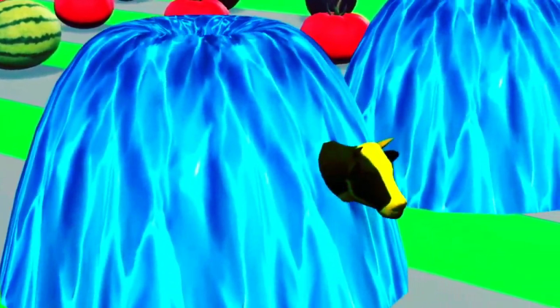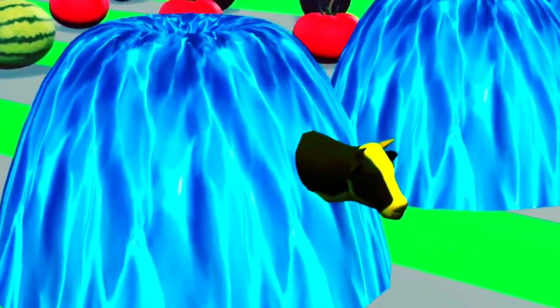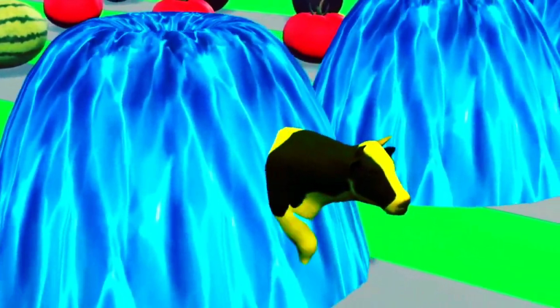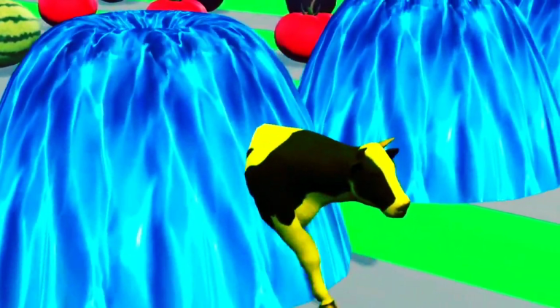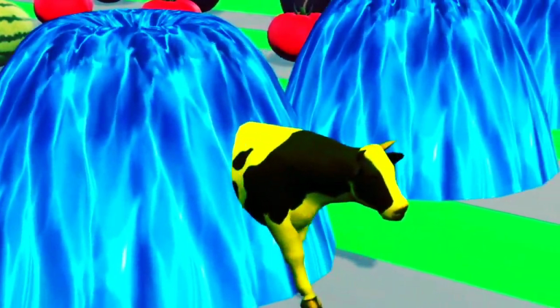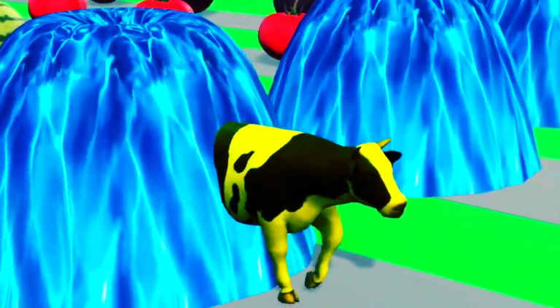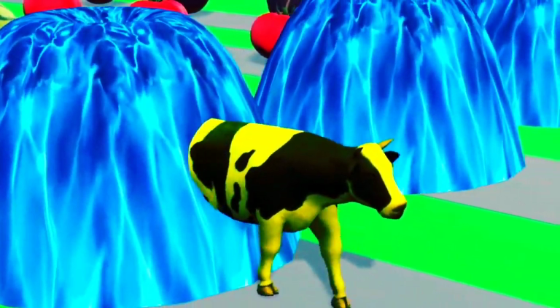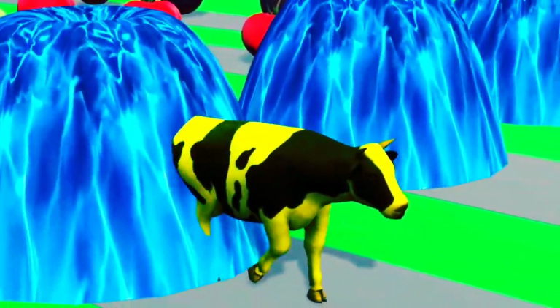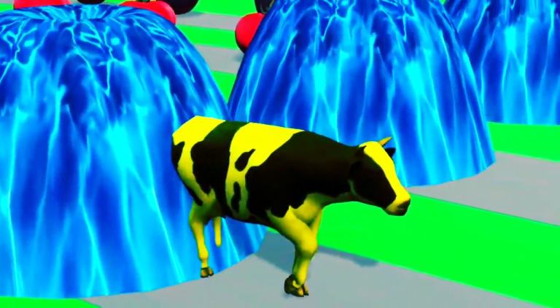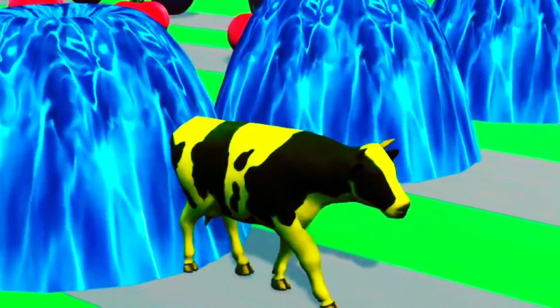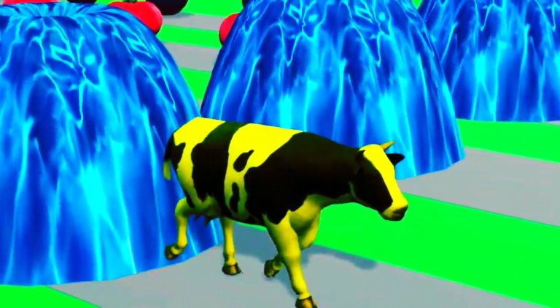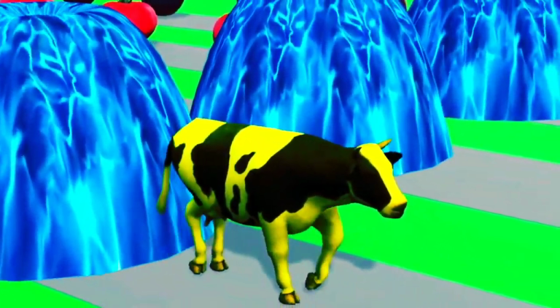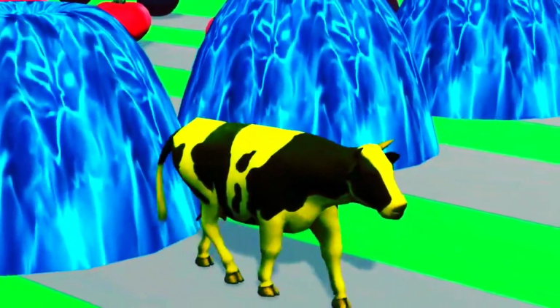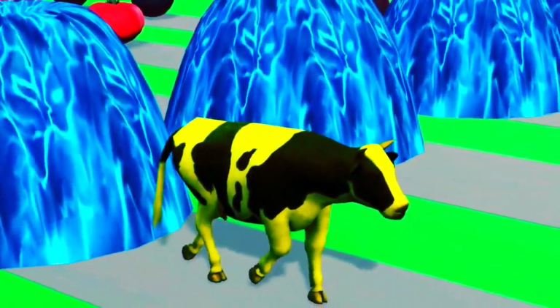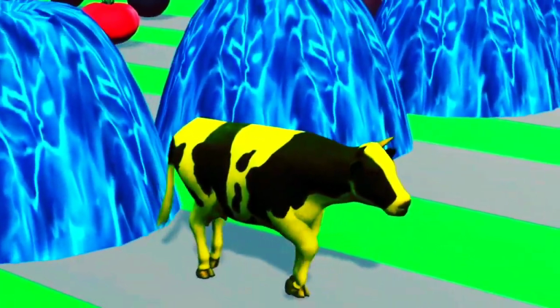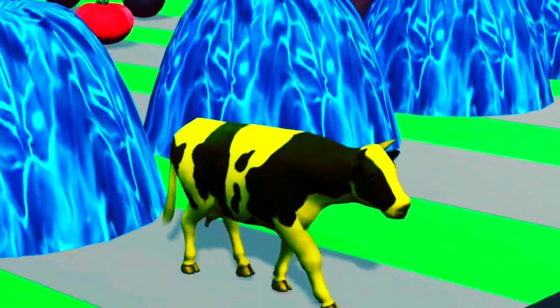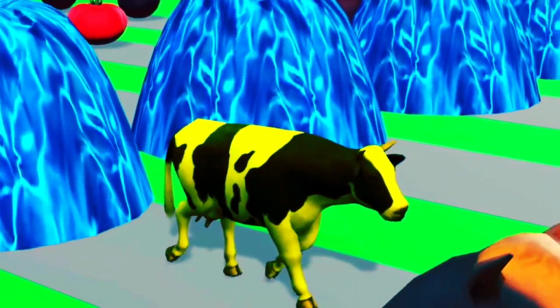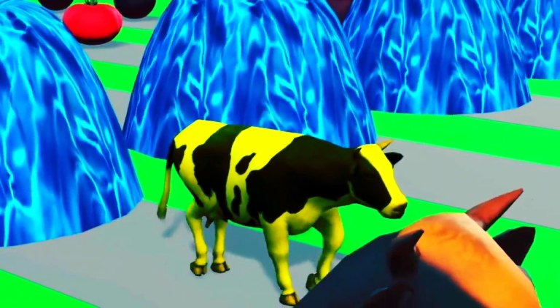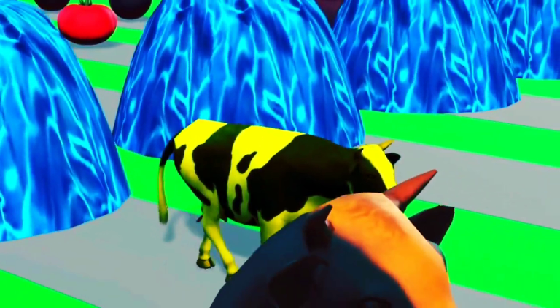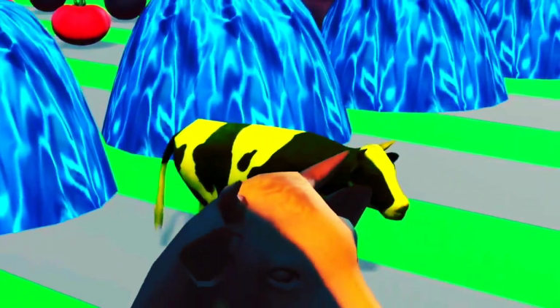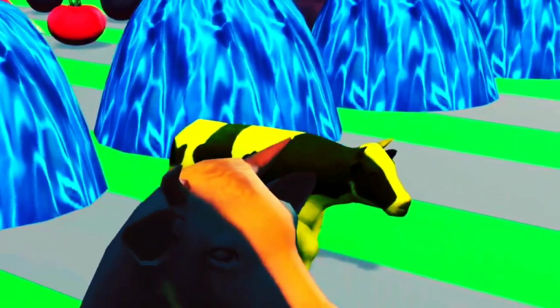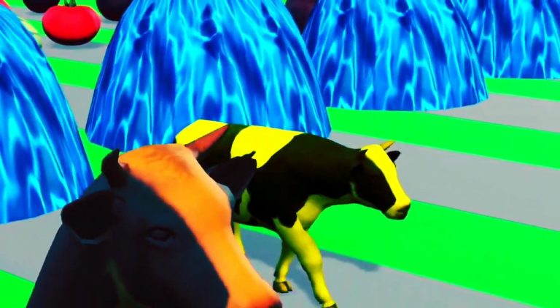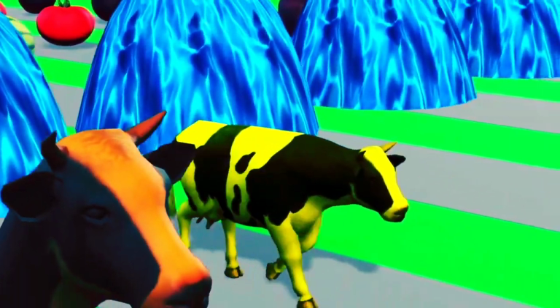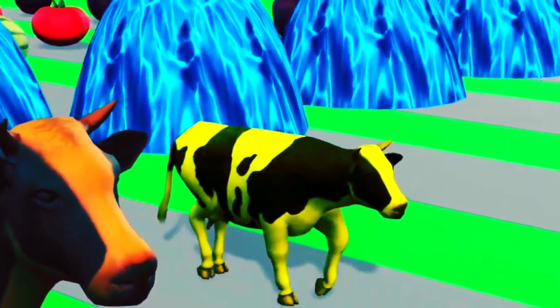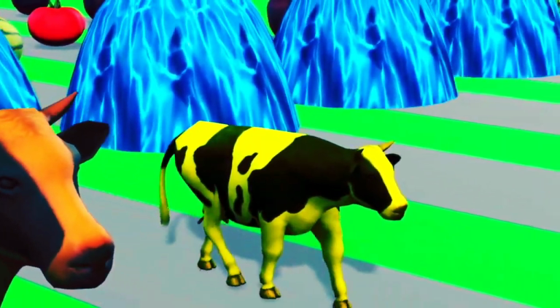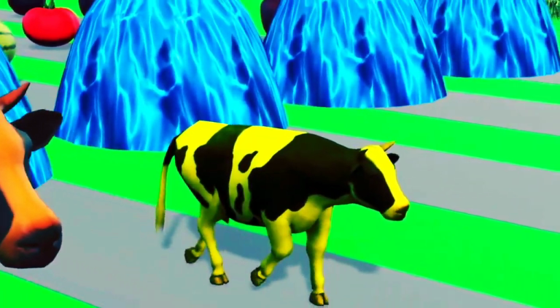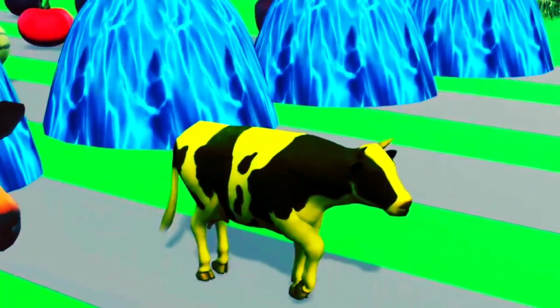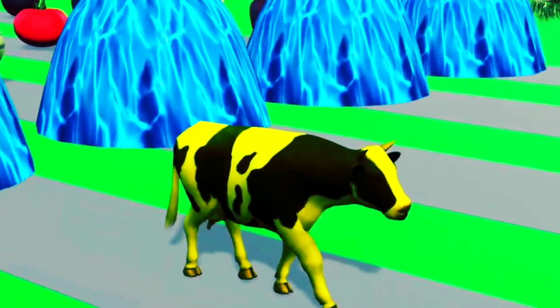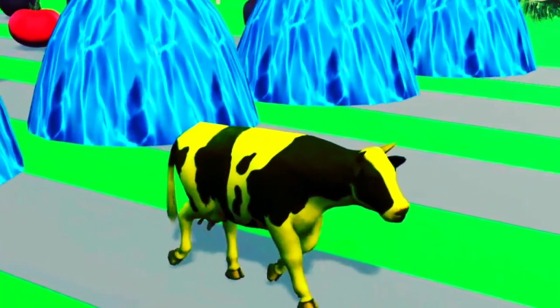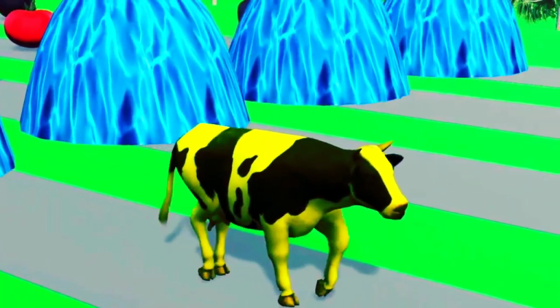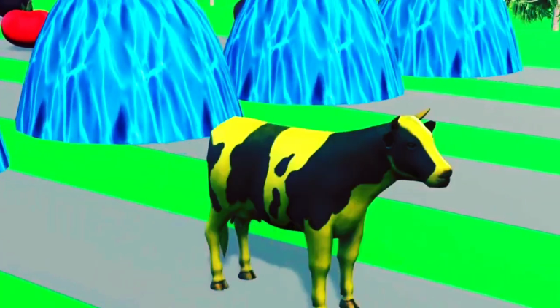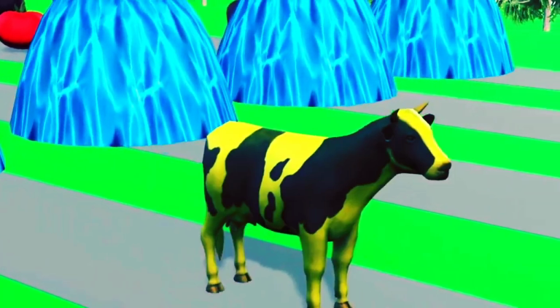Extraordinary. The cow turned the color of bananas. Long neck.